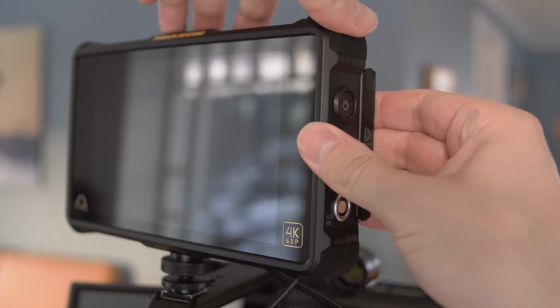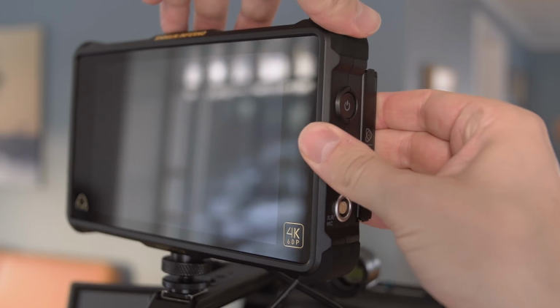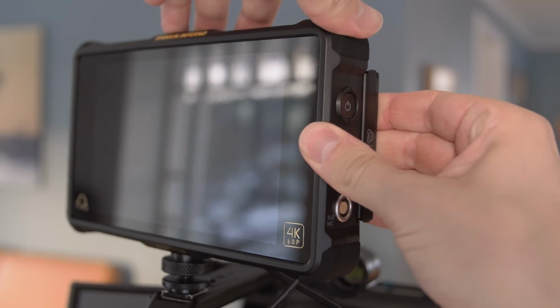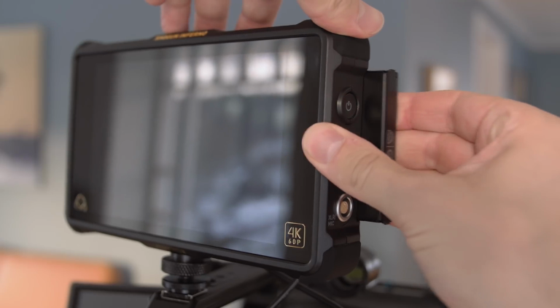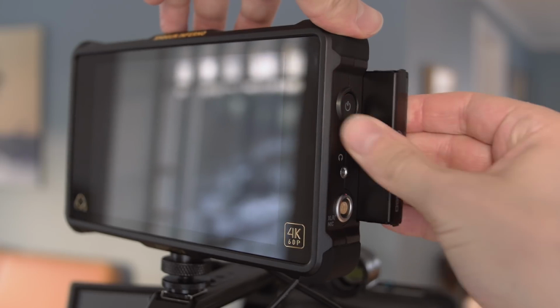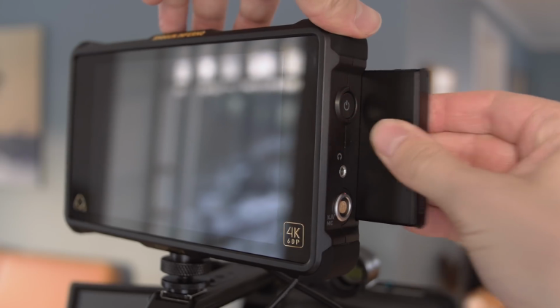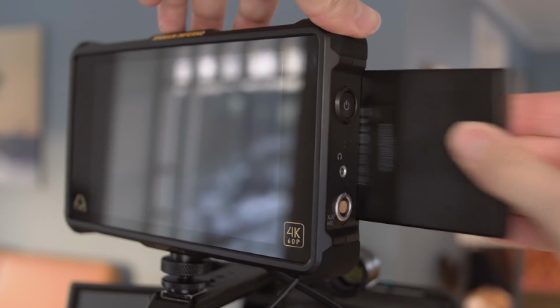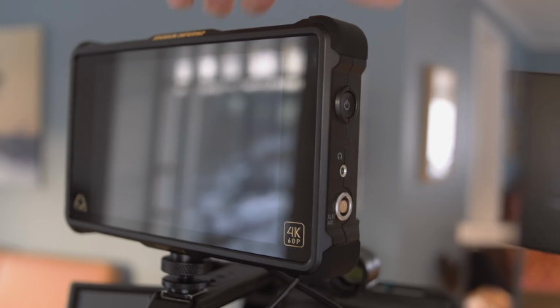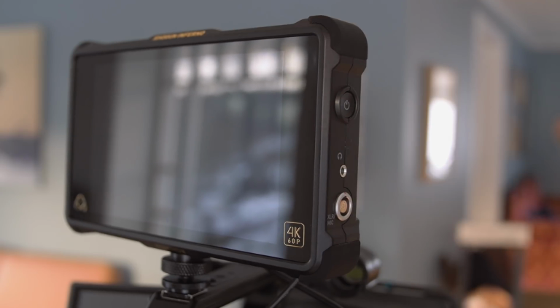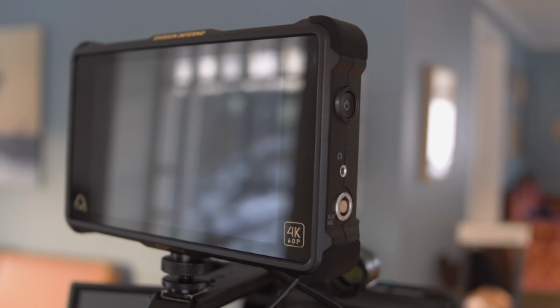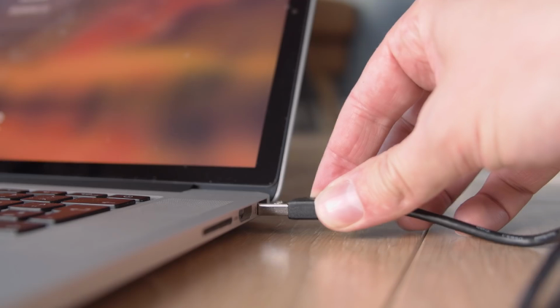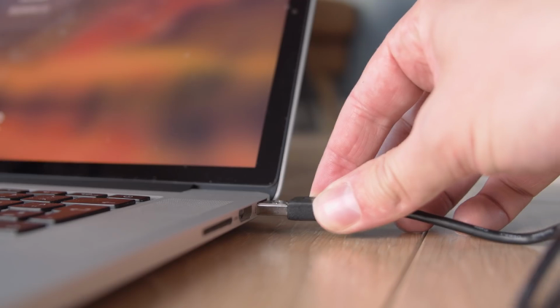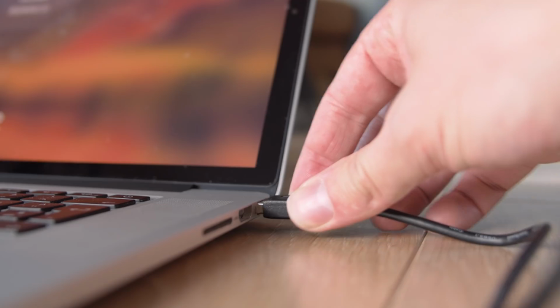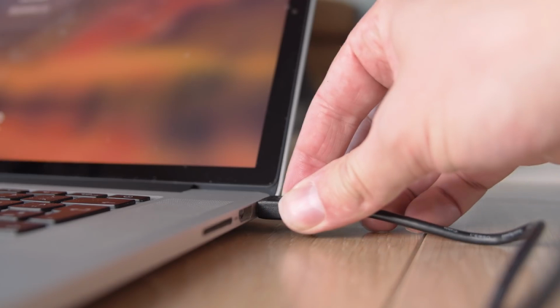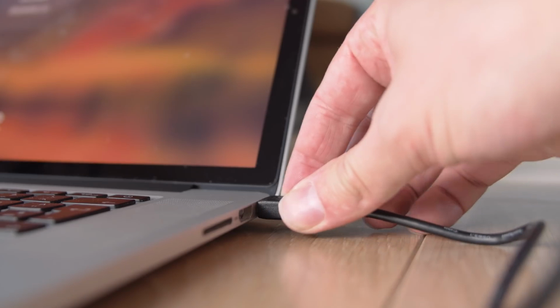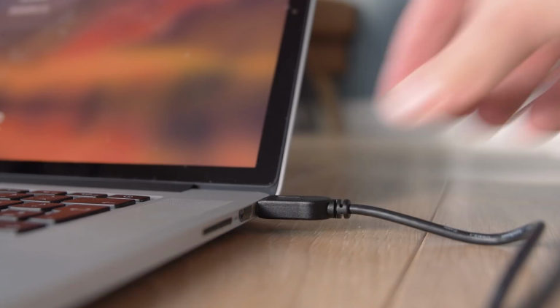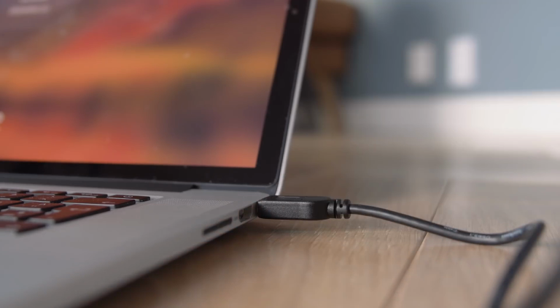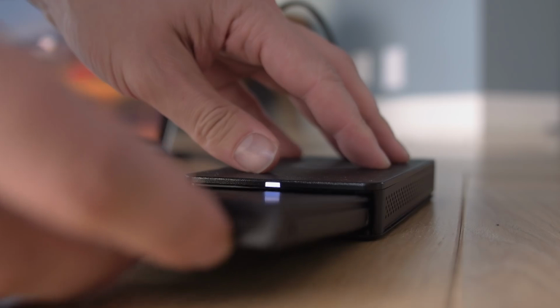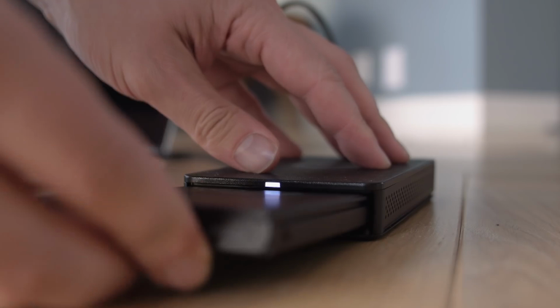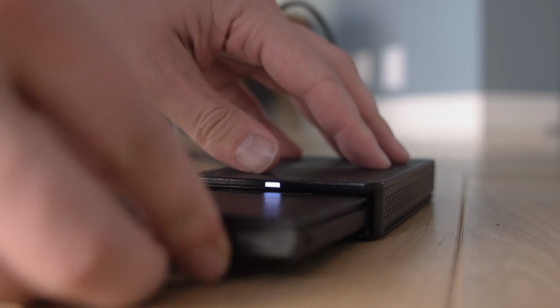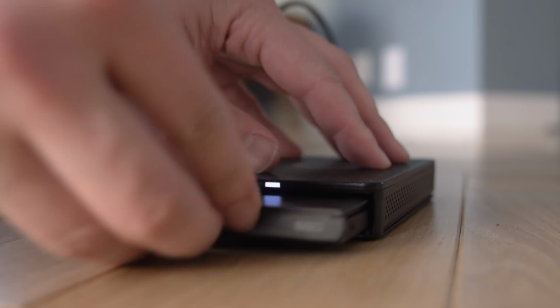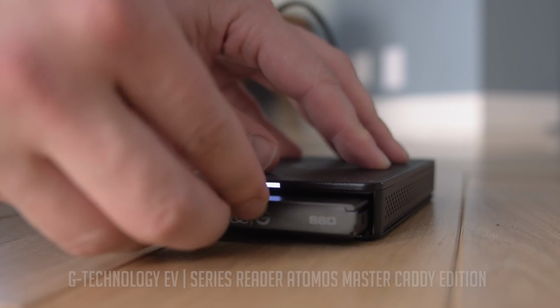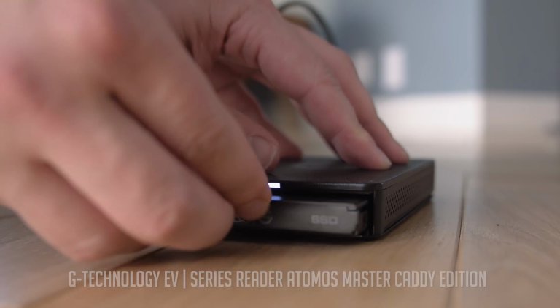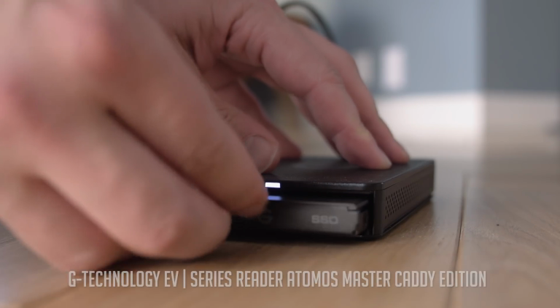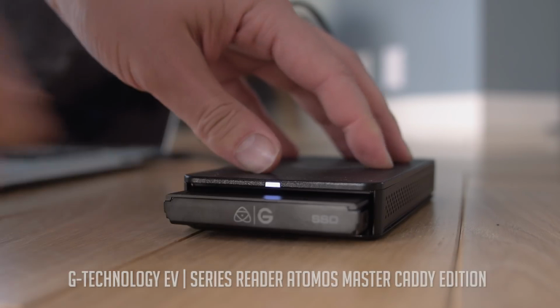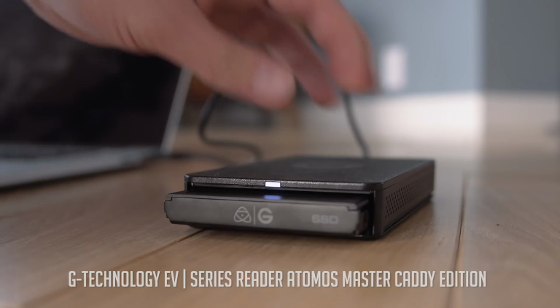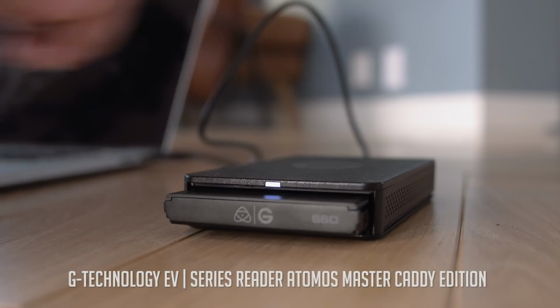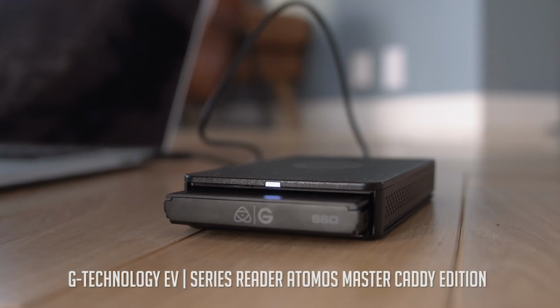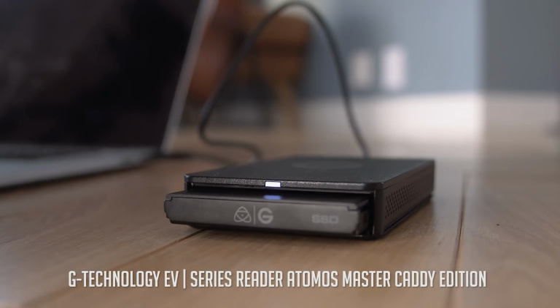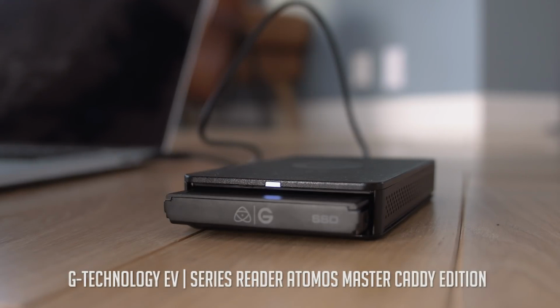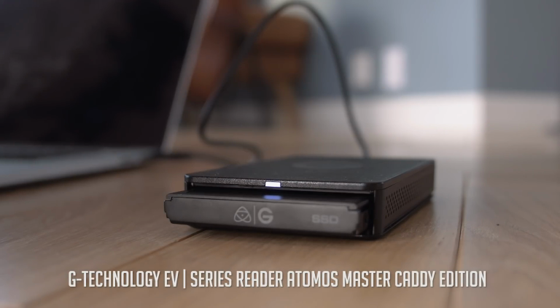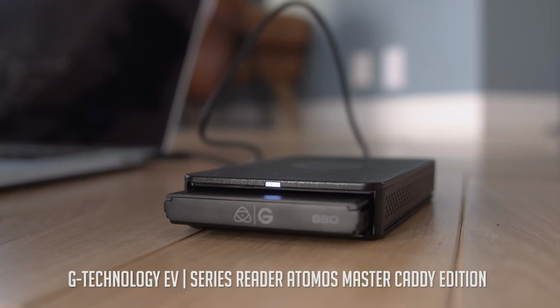To transfer your footage from your Shogun into your PC or Mac, you can use an SSD reader like this one.